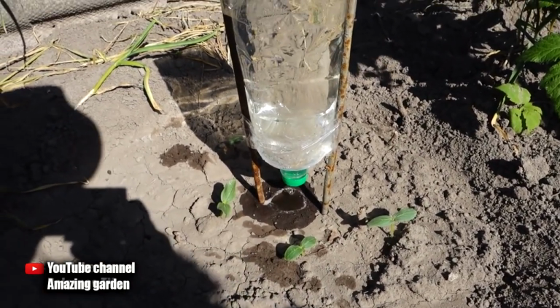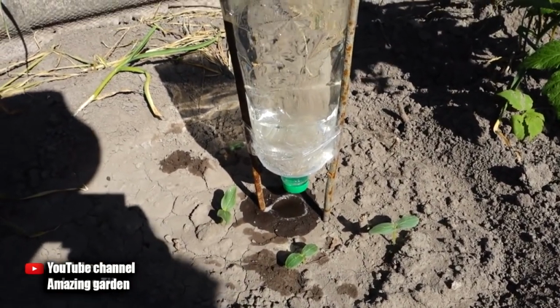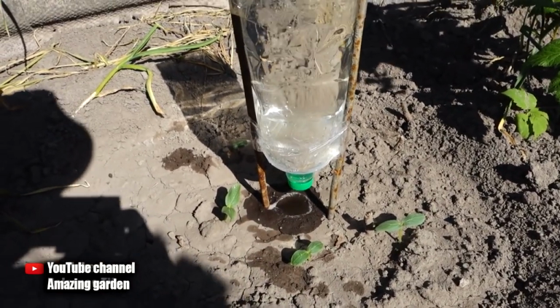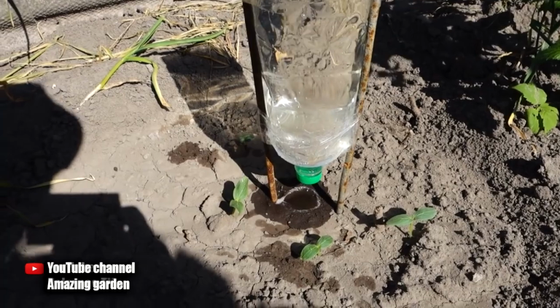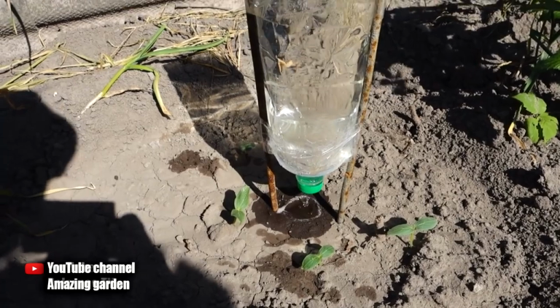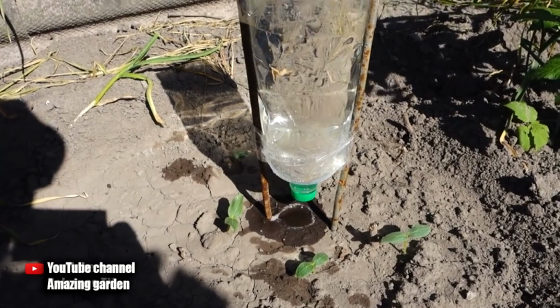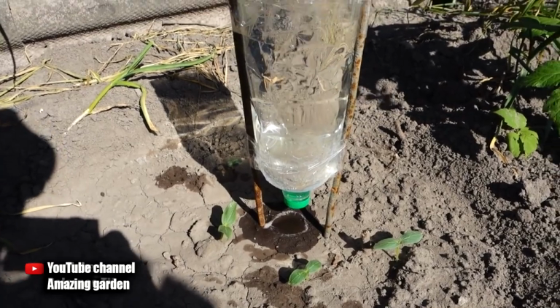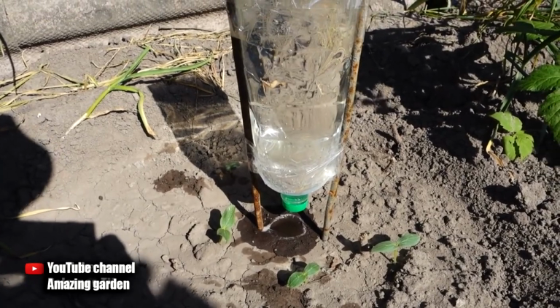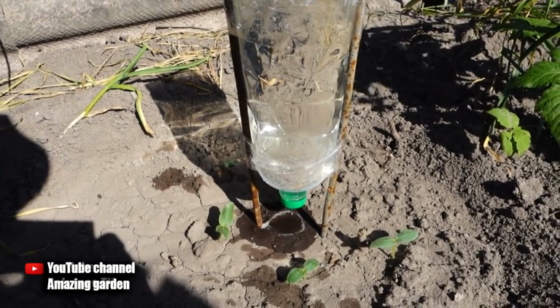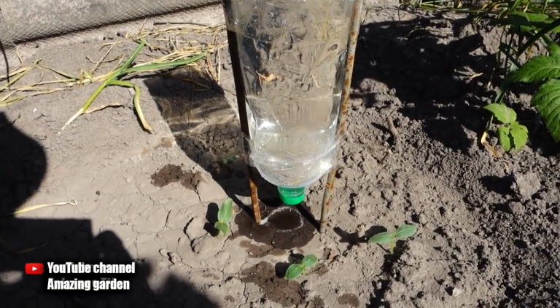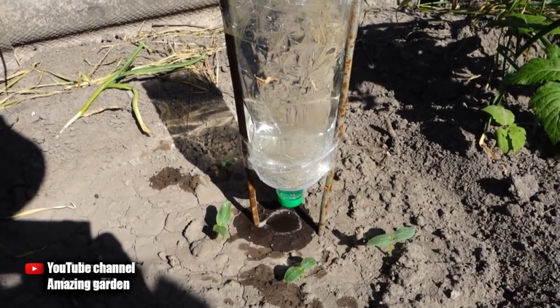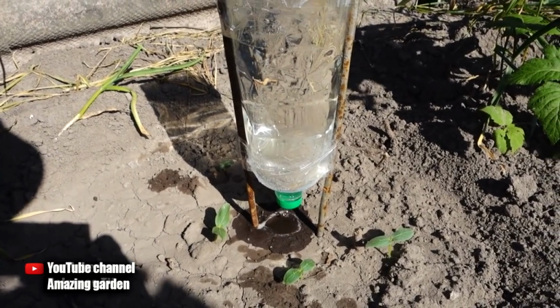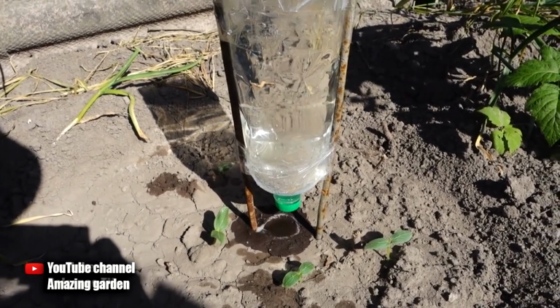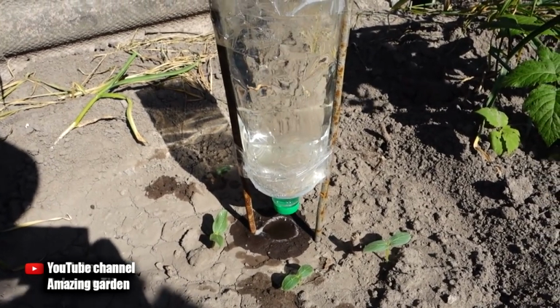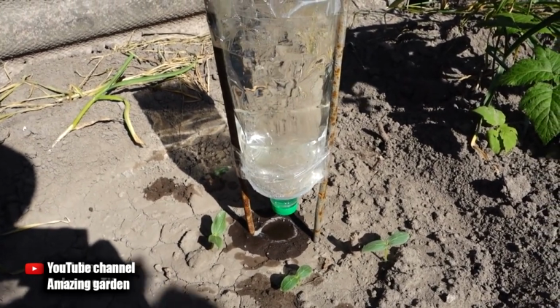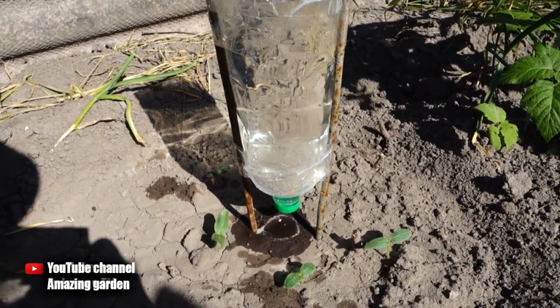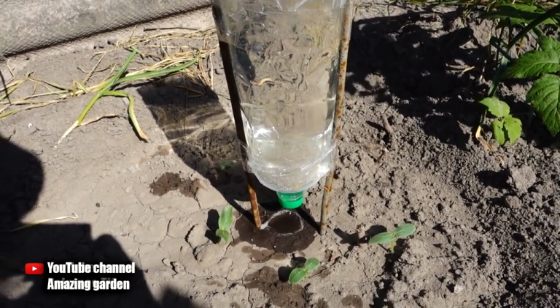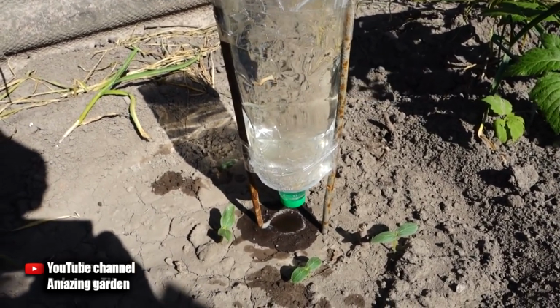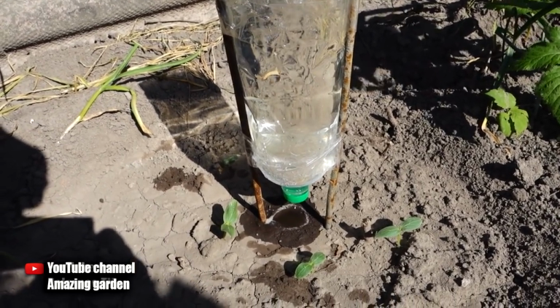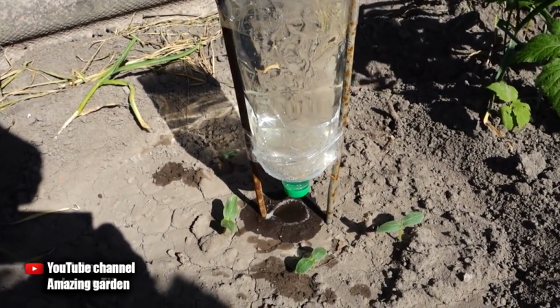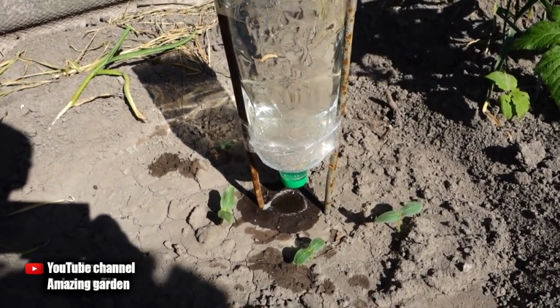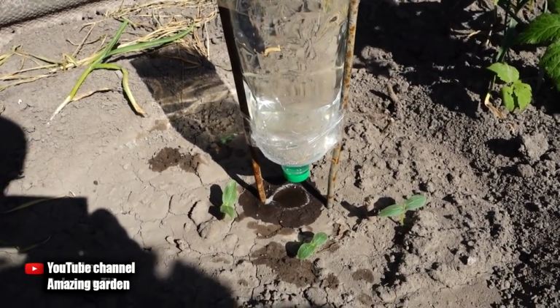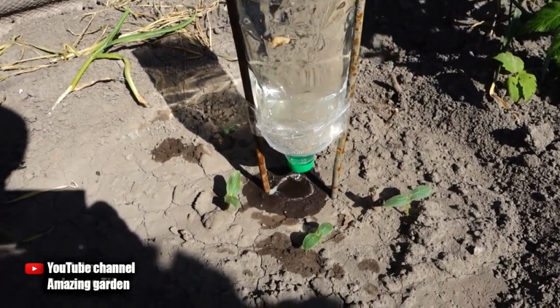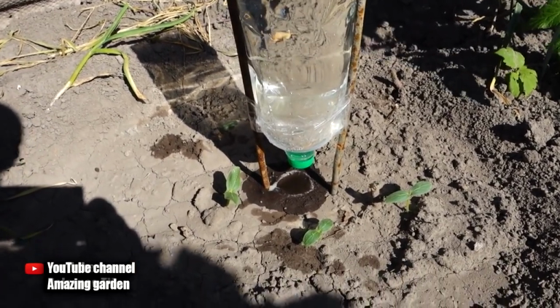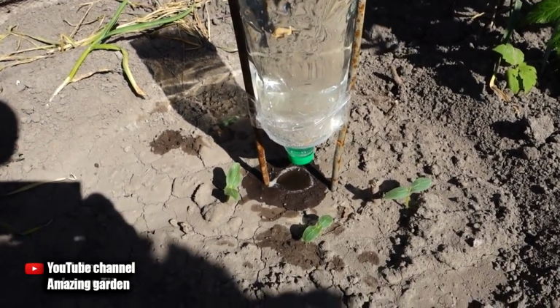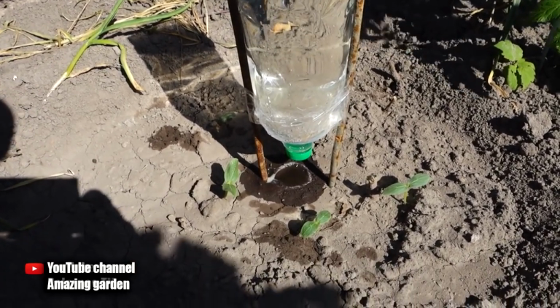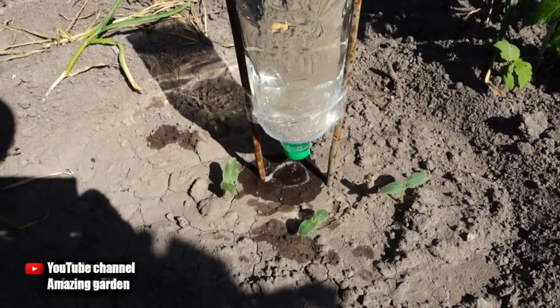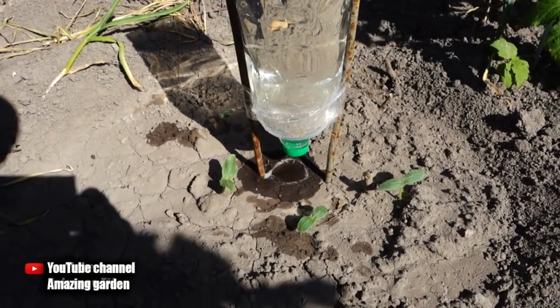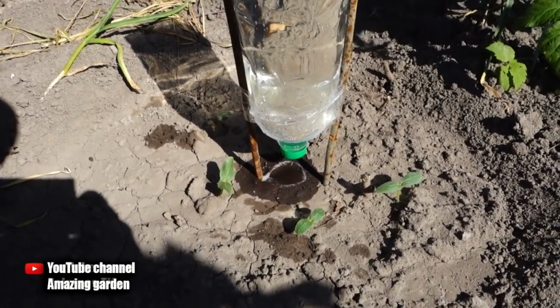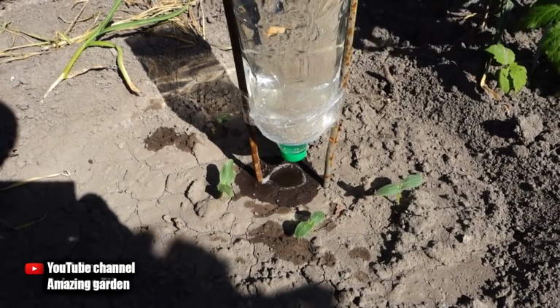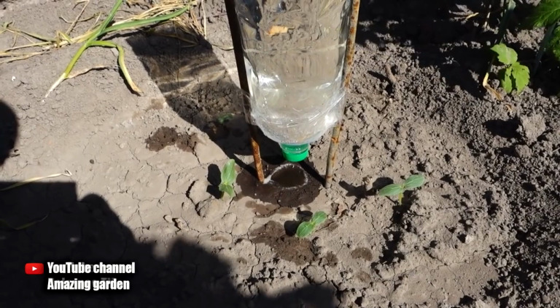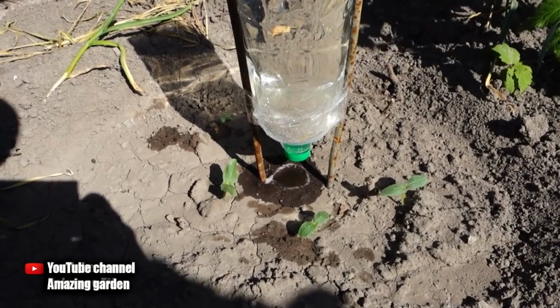With such watering, plants will easily endure even the strongest heat and will not wither. They will grow quickly and bear fruit profusely.